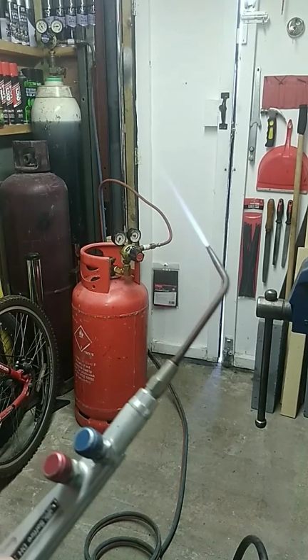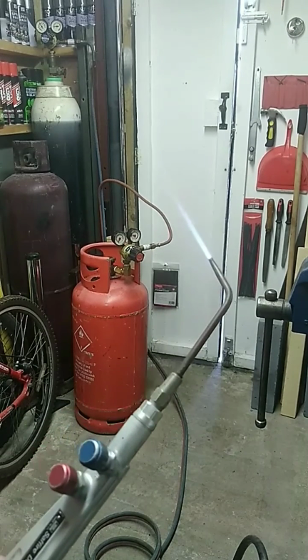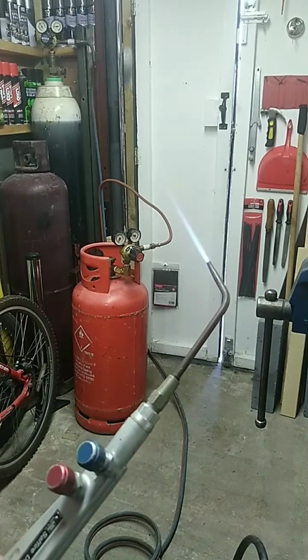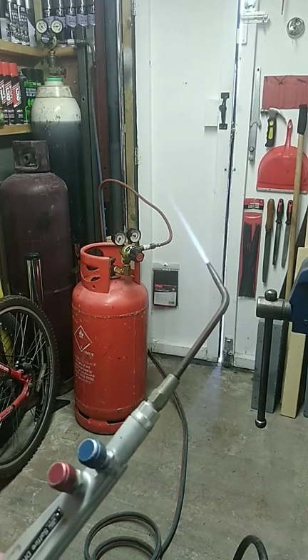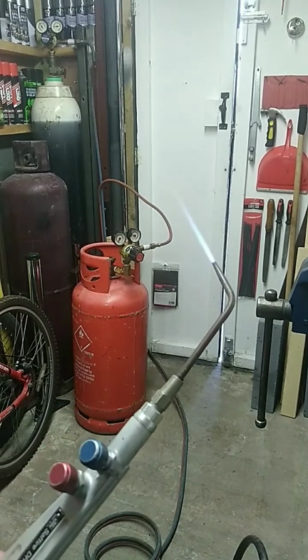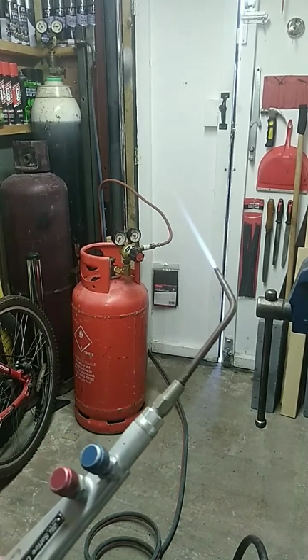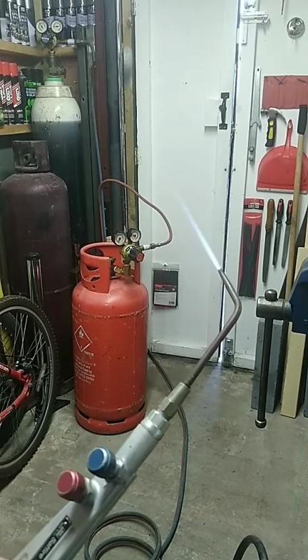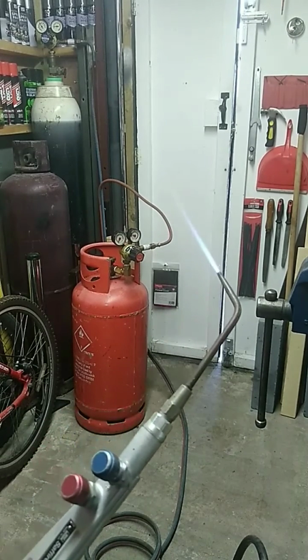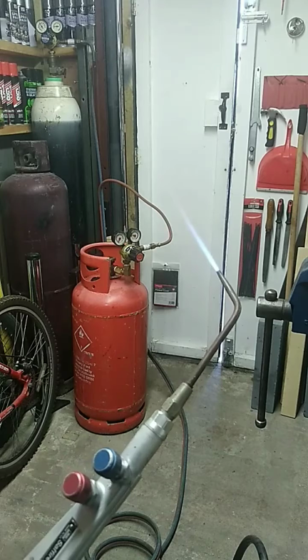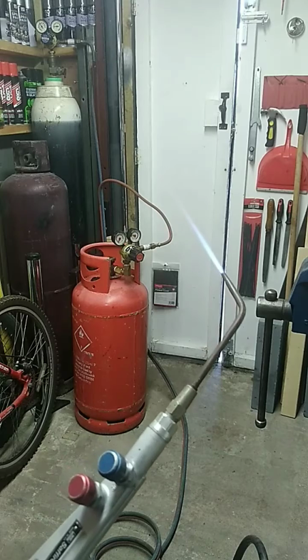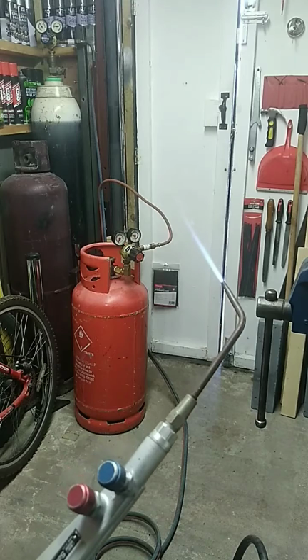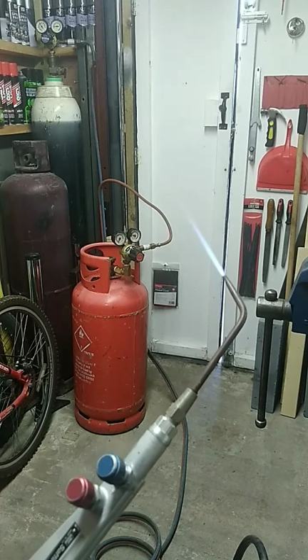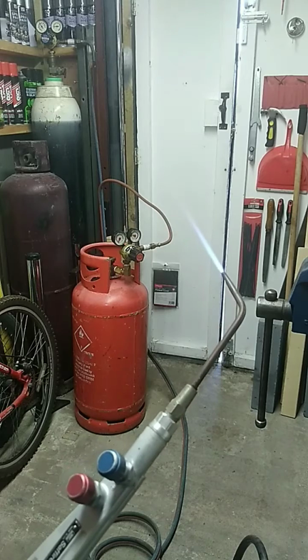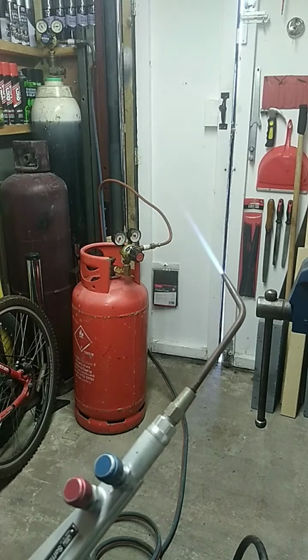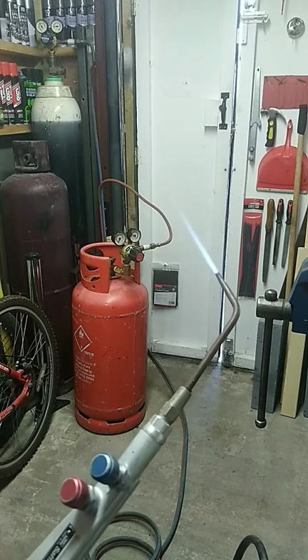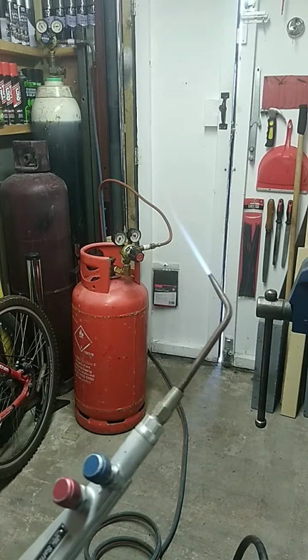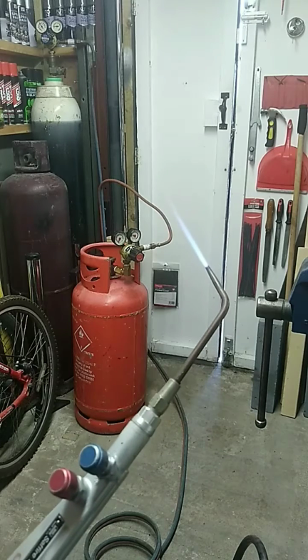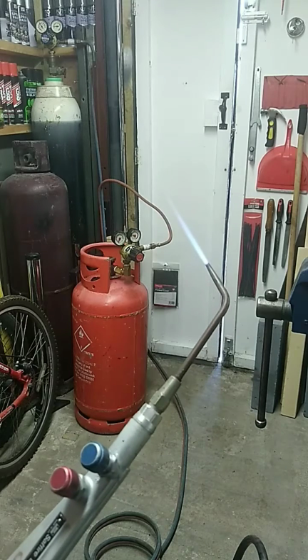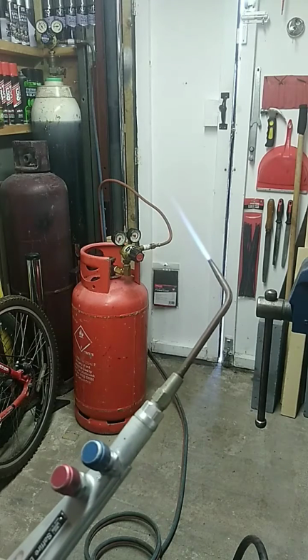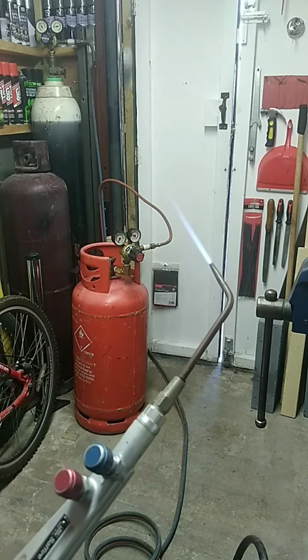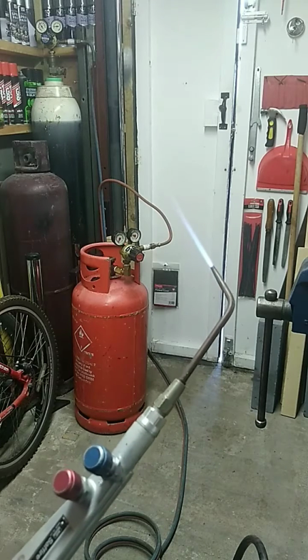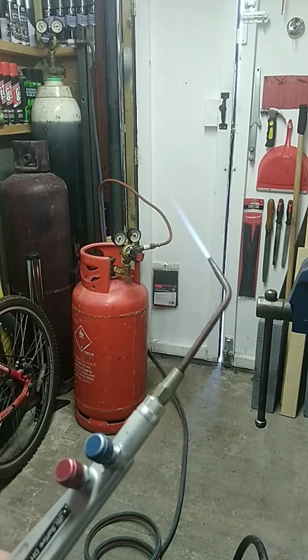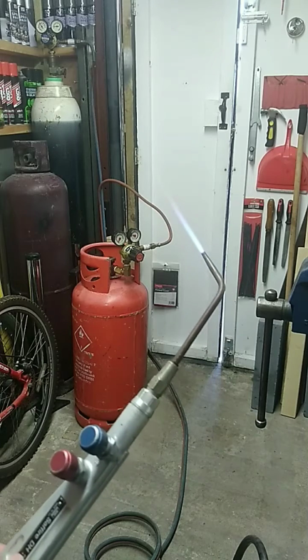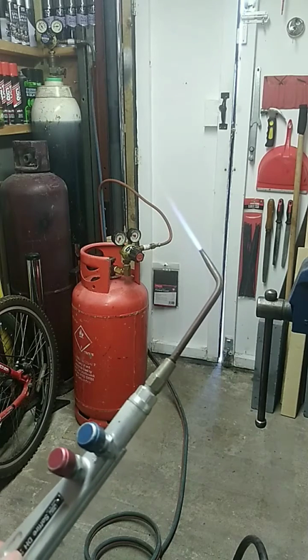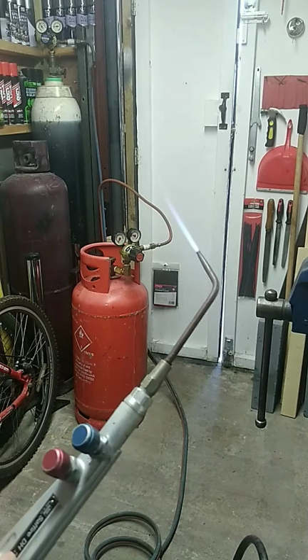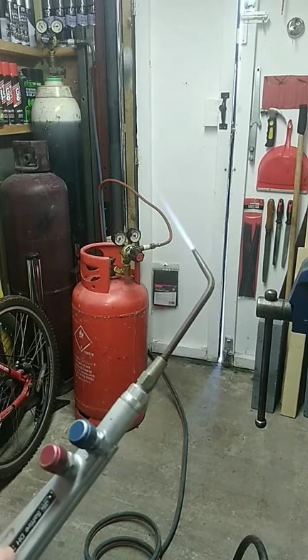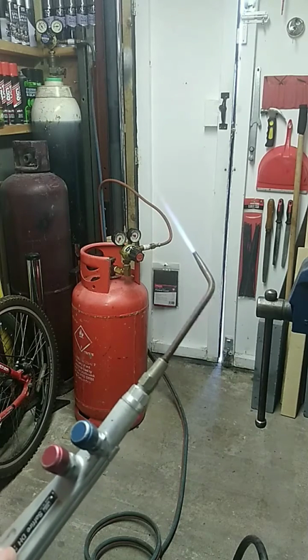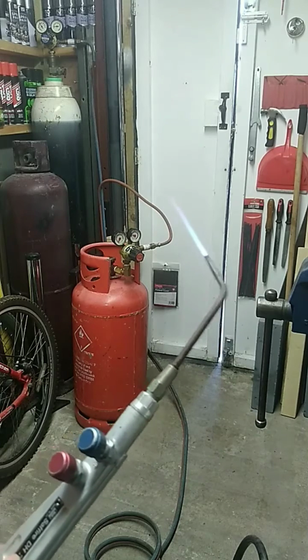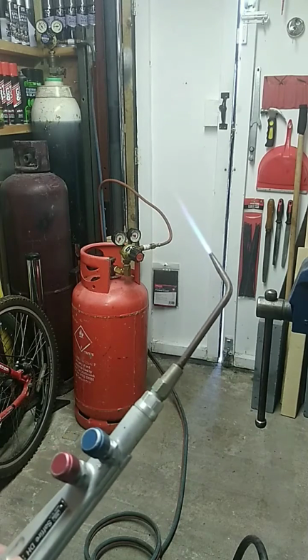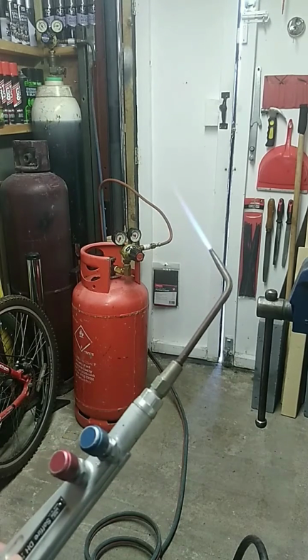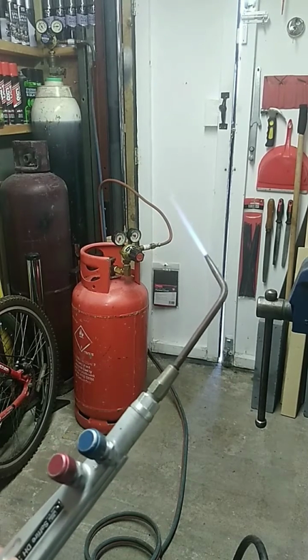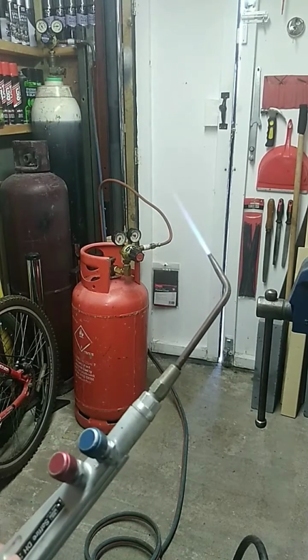I'm also welding with oxygen and map gas — please give me a little like and subscribe.